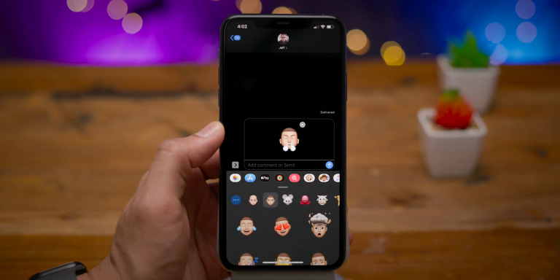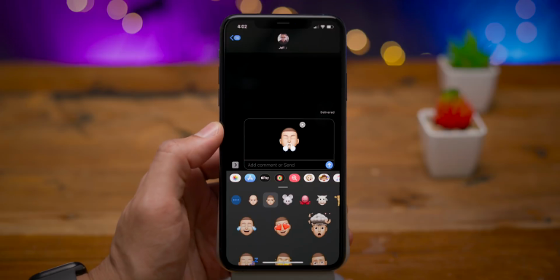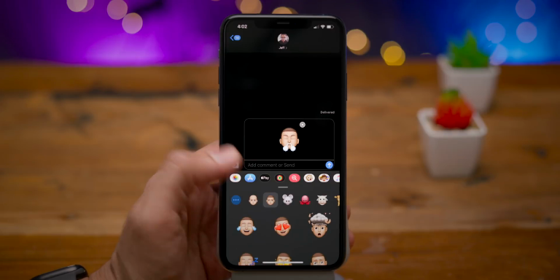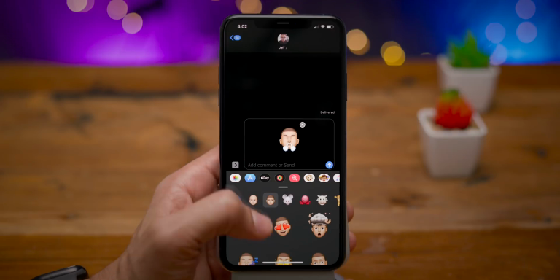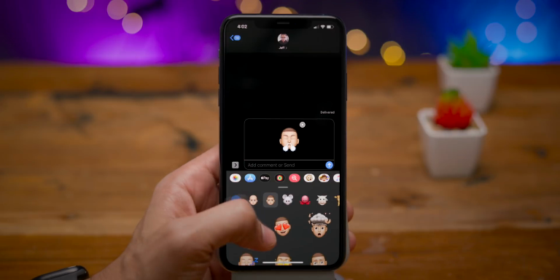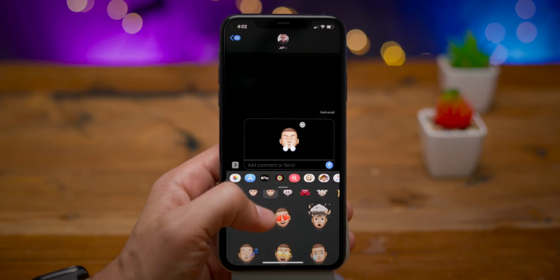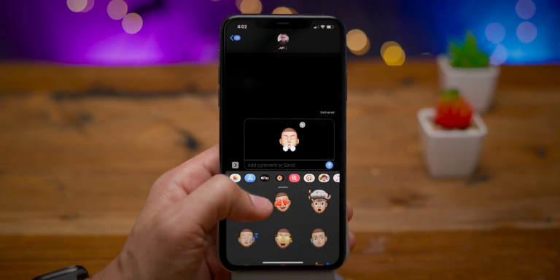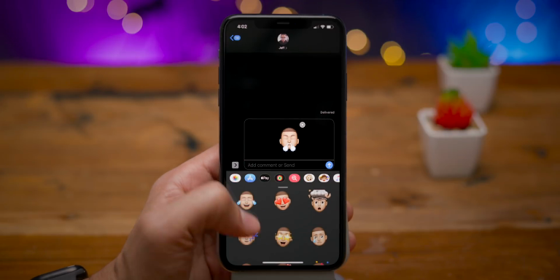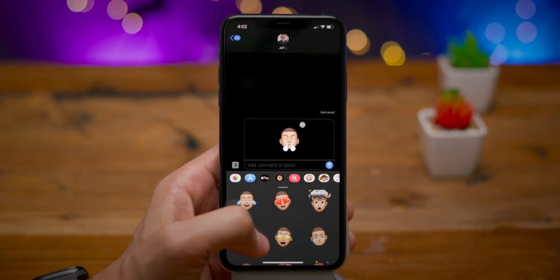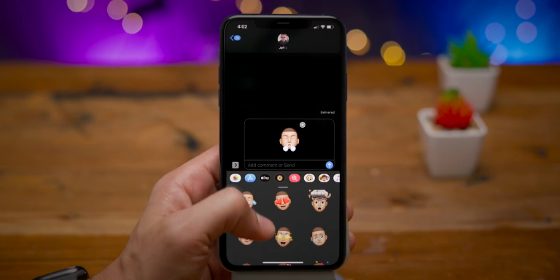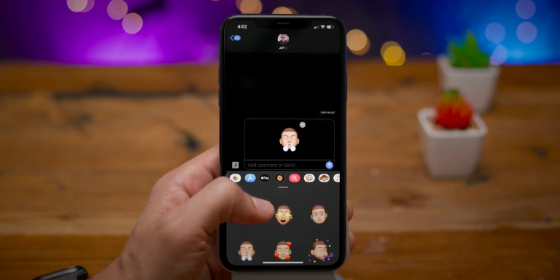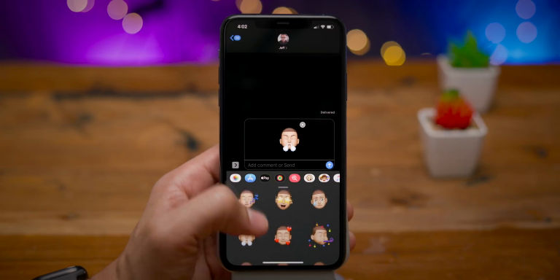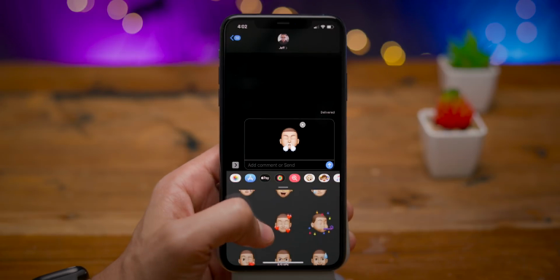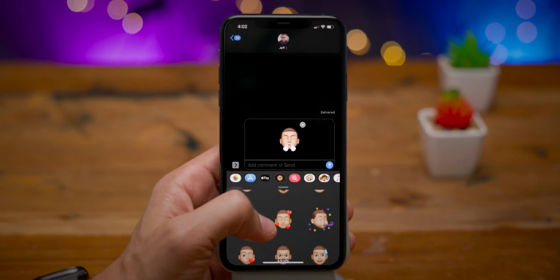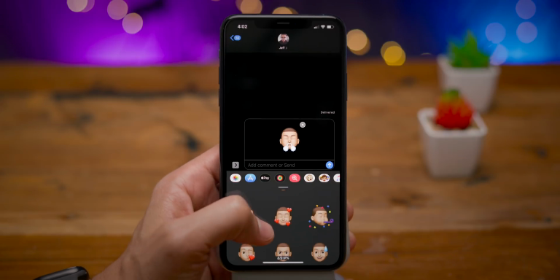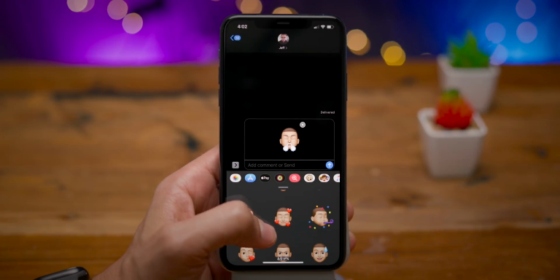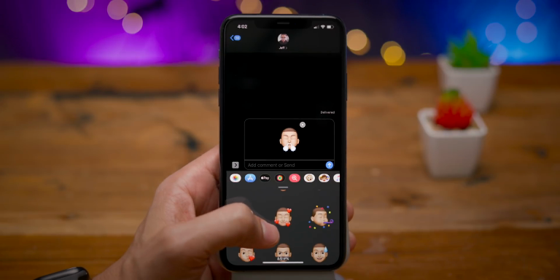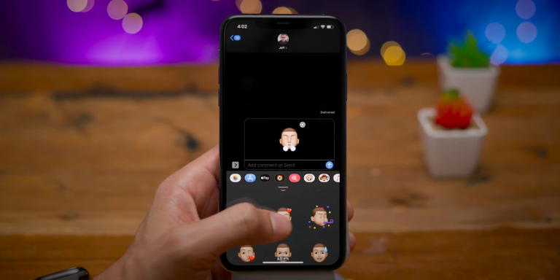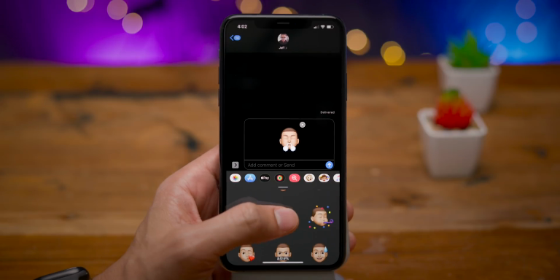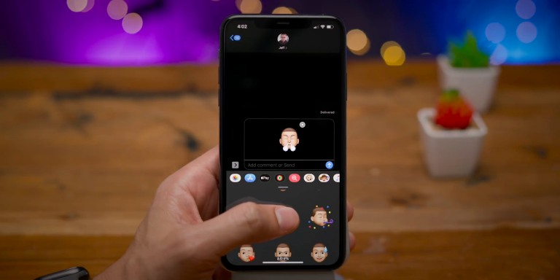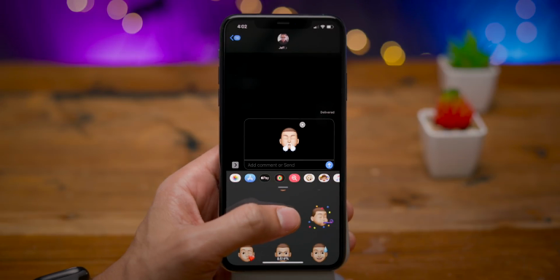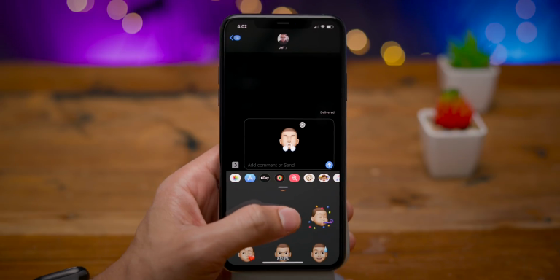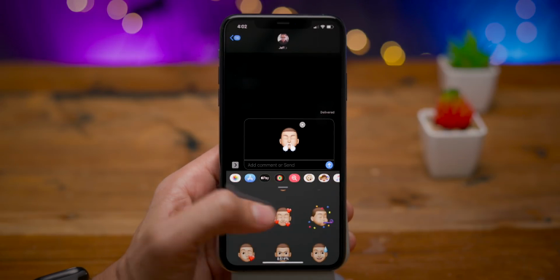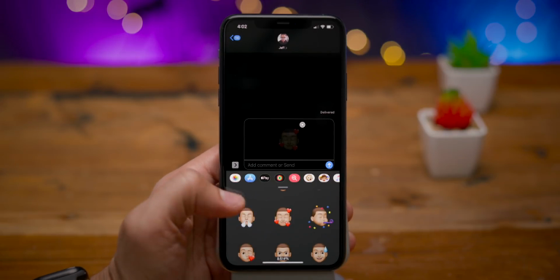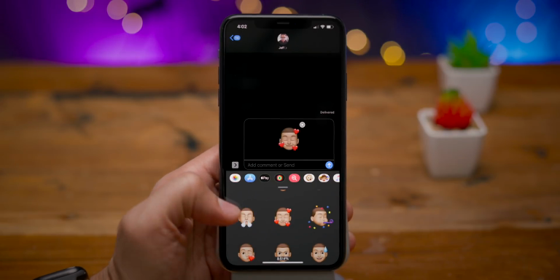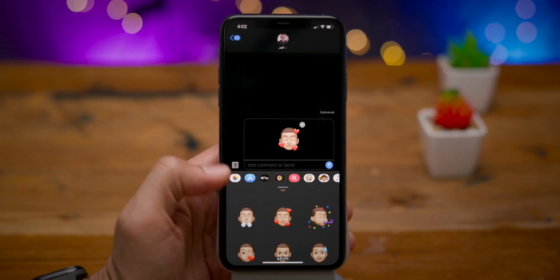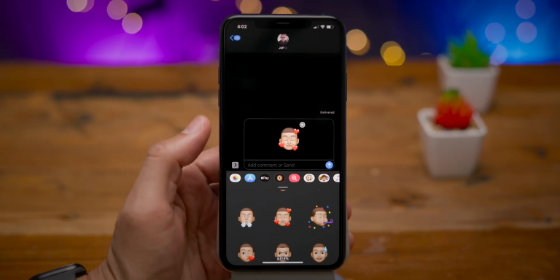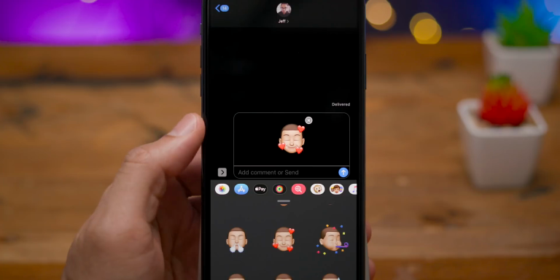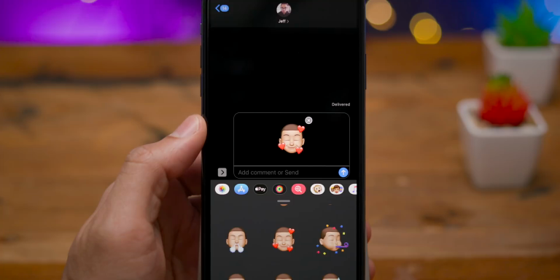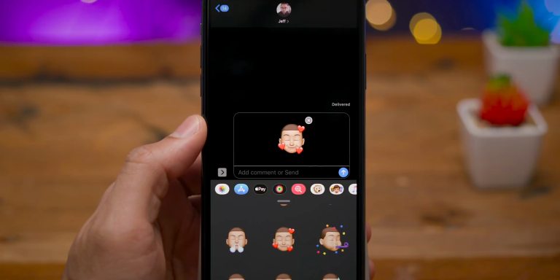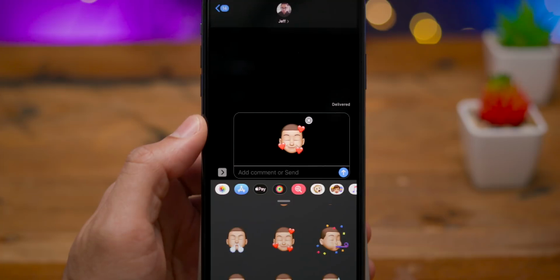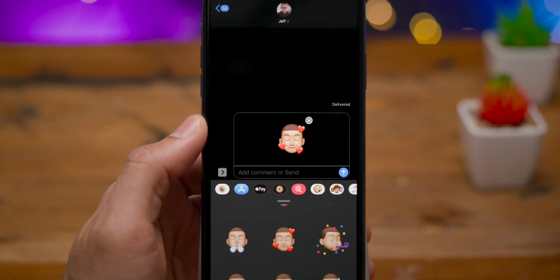In this video, we take a look at what's new in iOS 13.4 Beta 1.